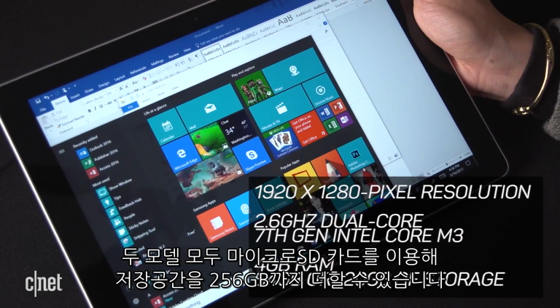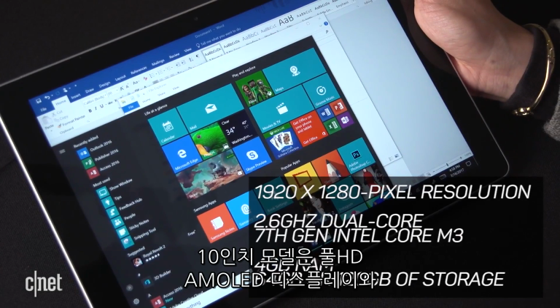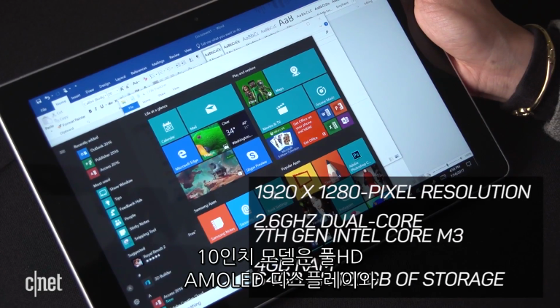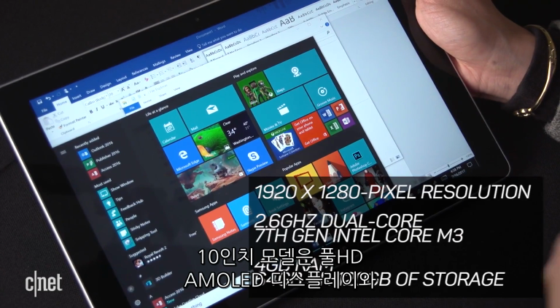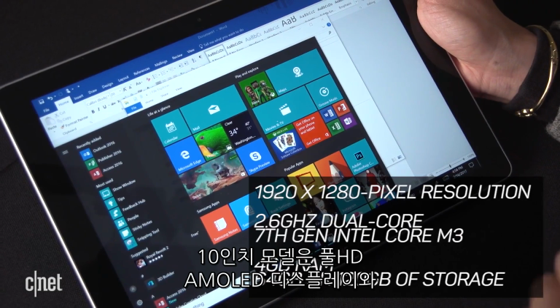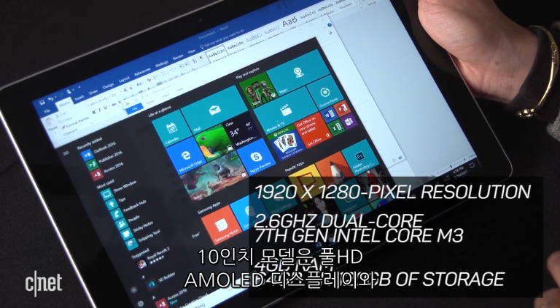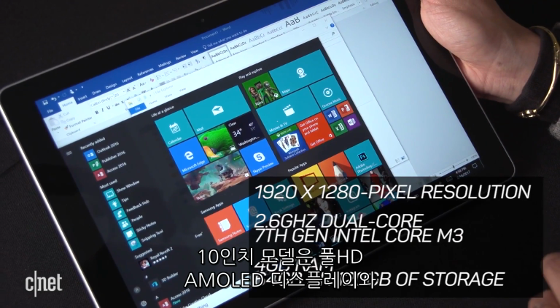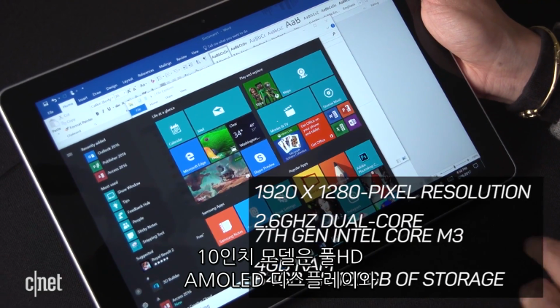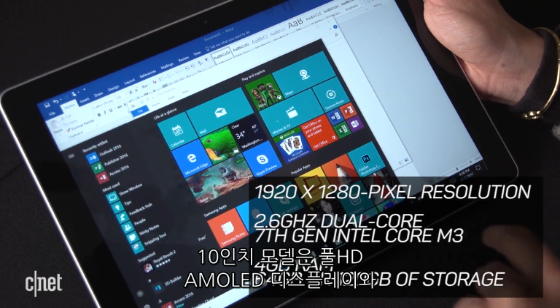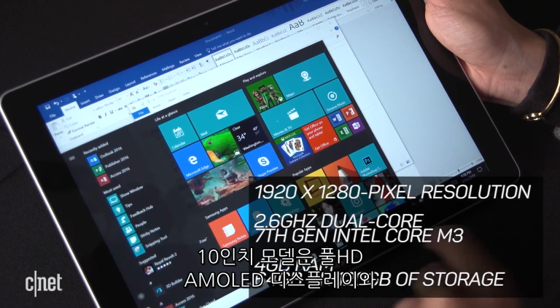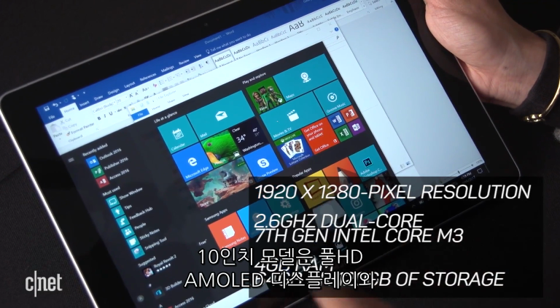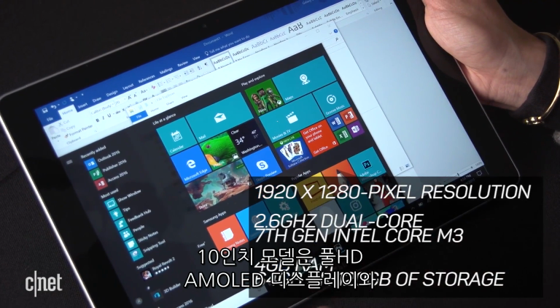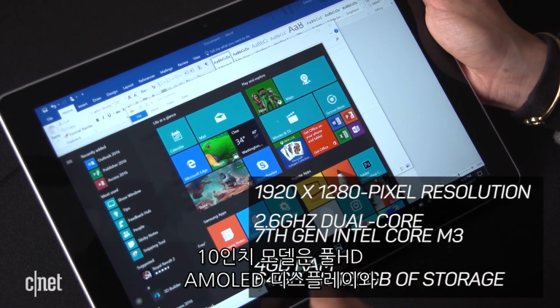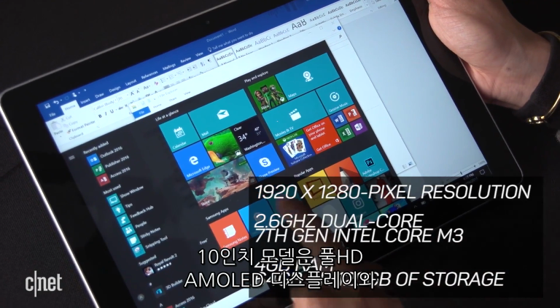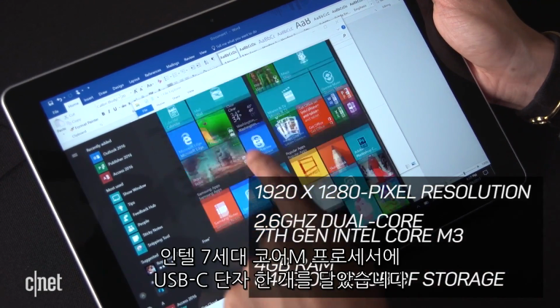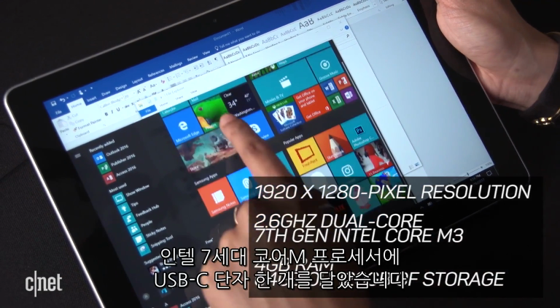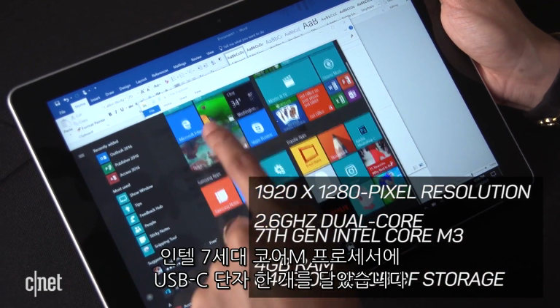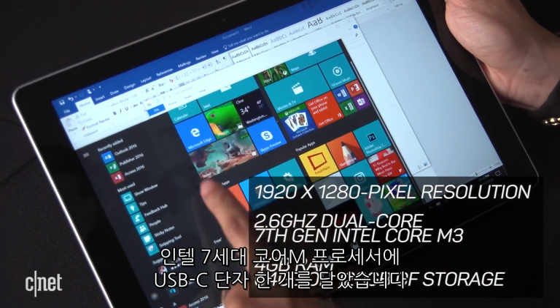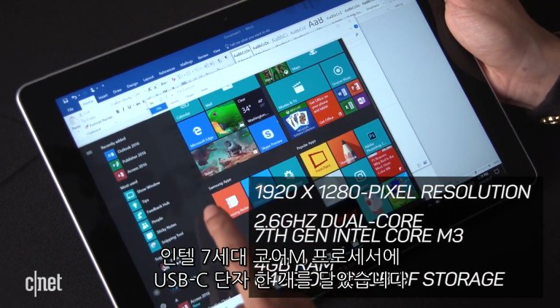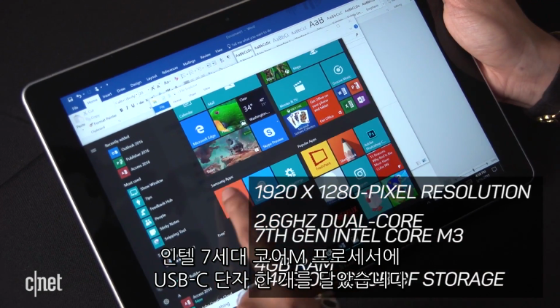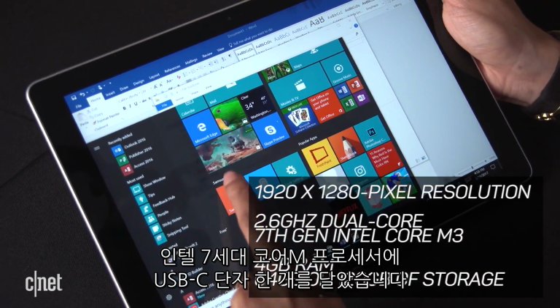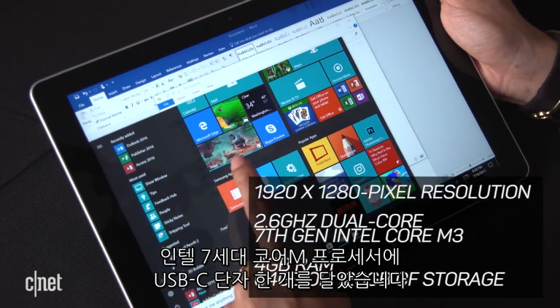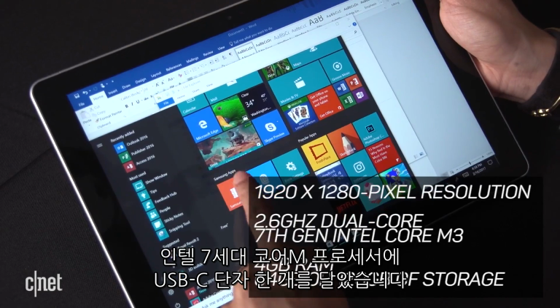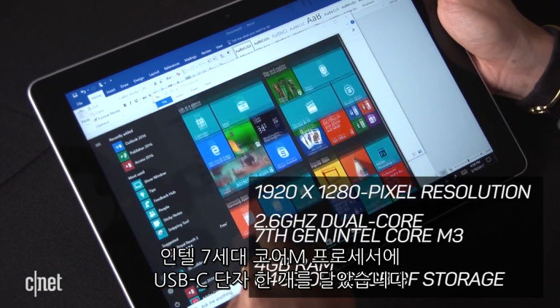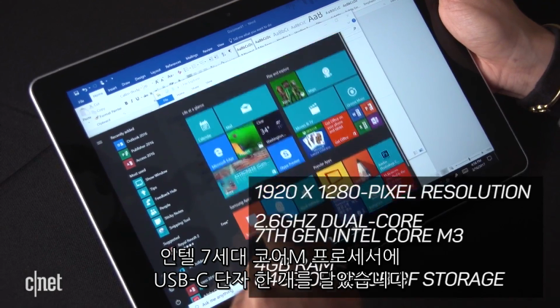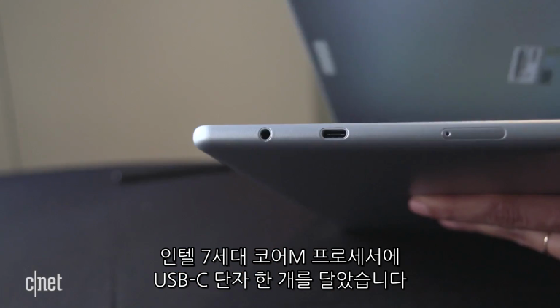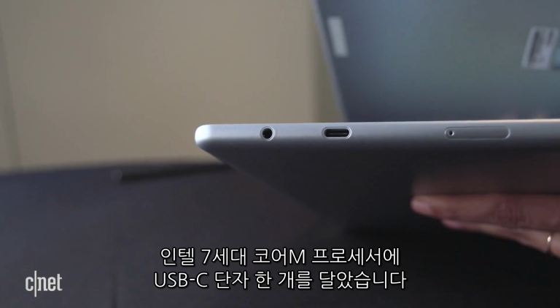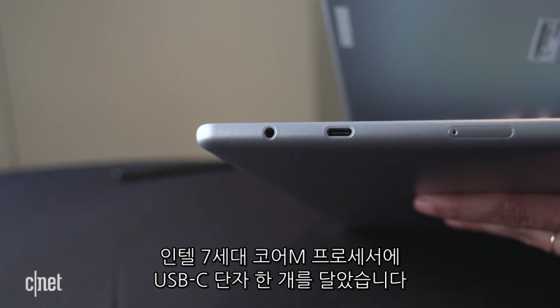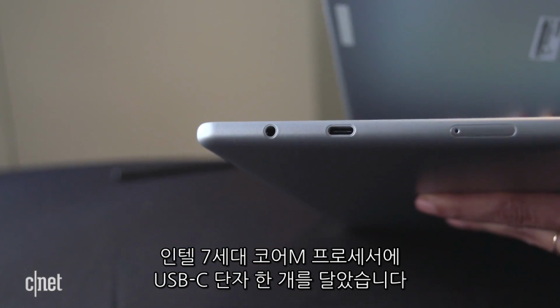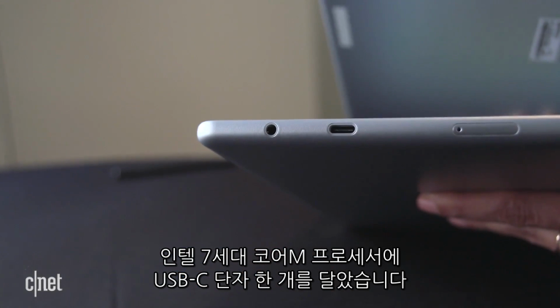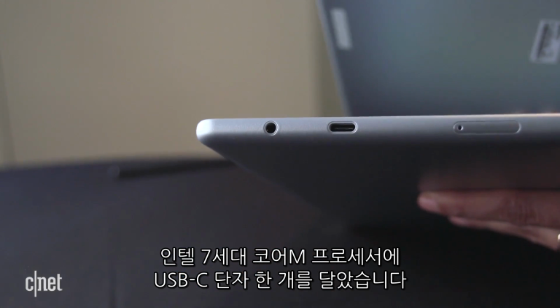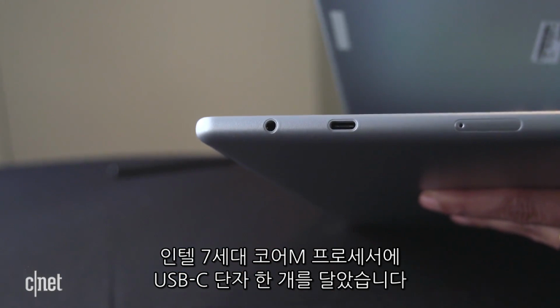The 10-inch model has a full HD screen, a 7th-gen Intel Core M3 processor, and one USB-C port.